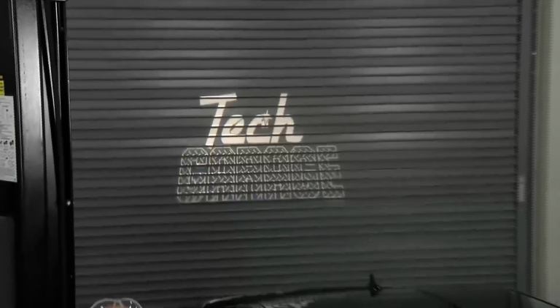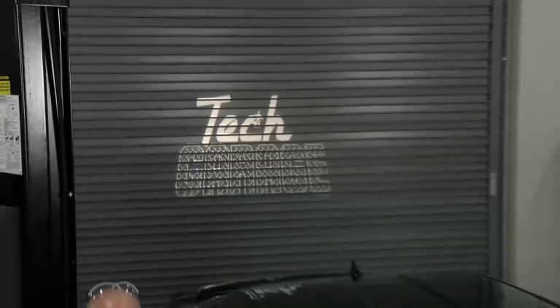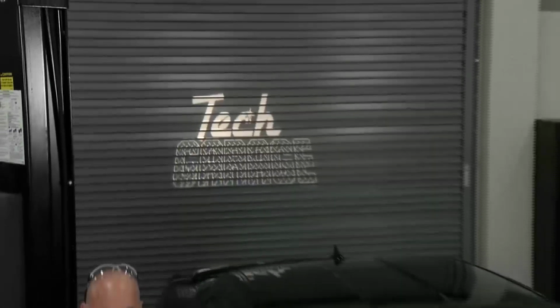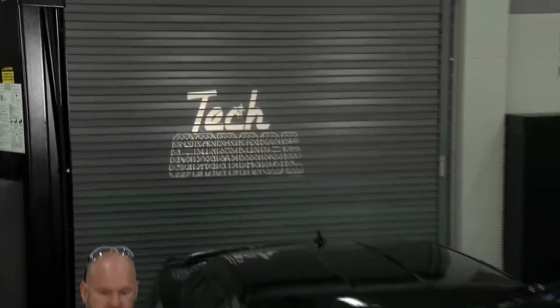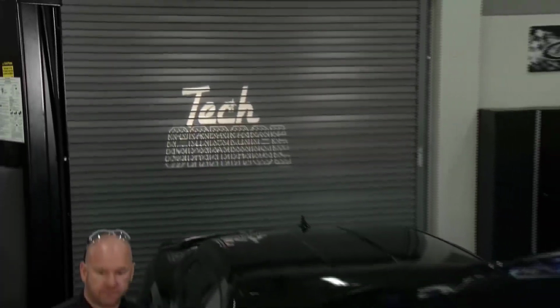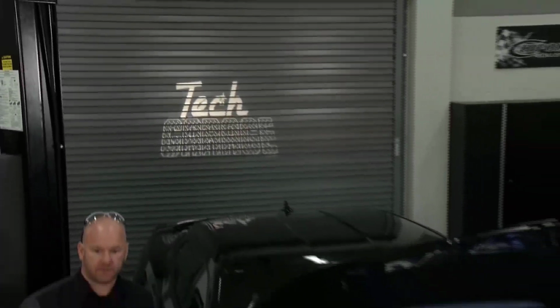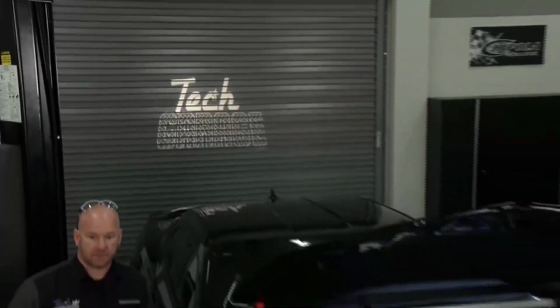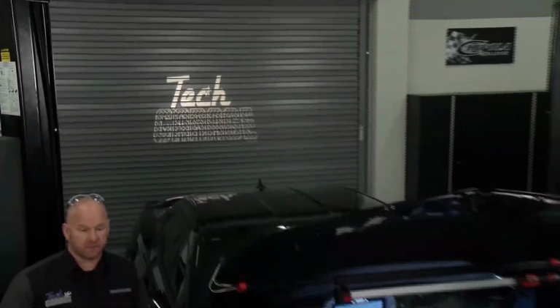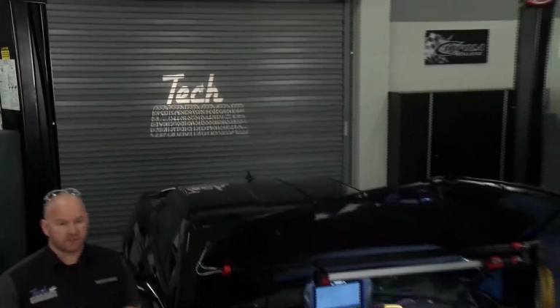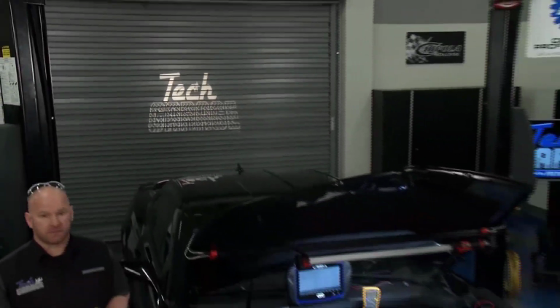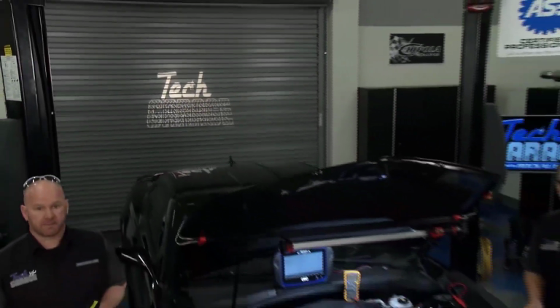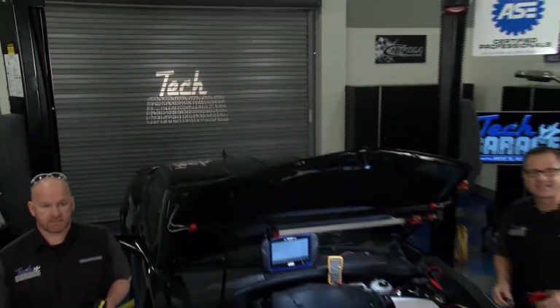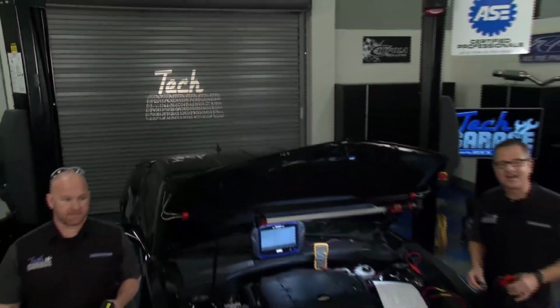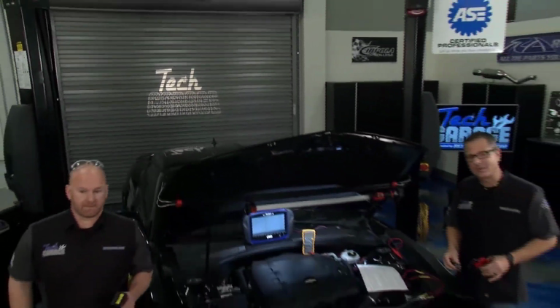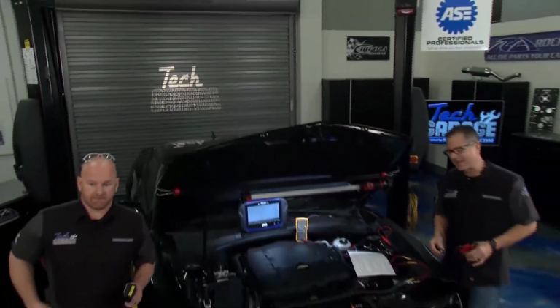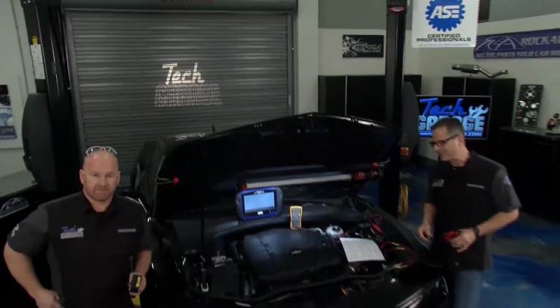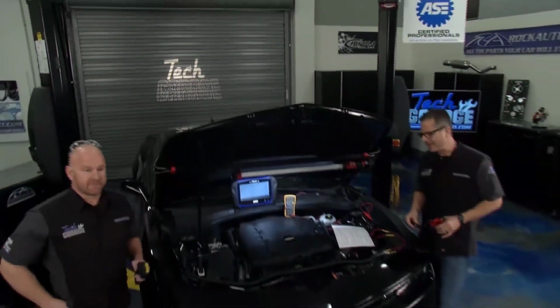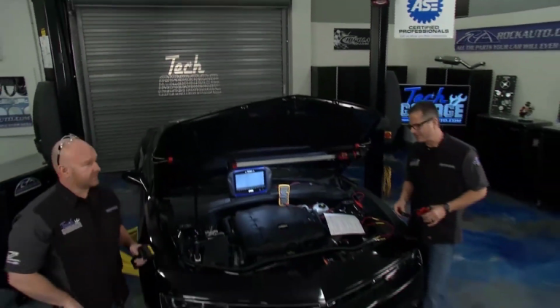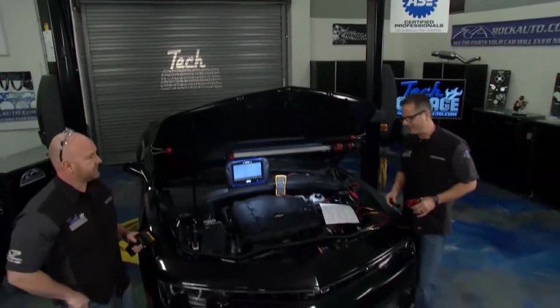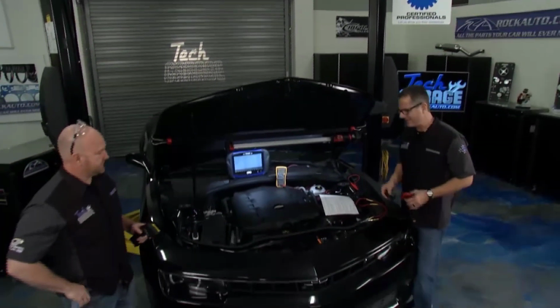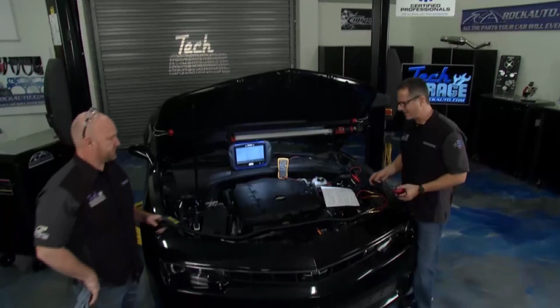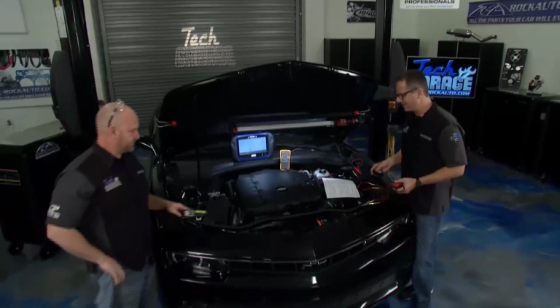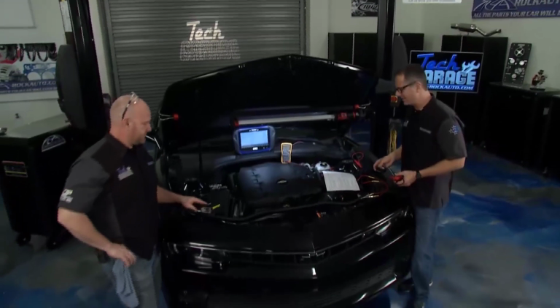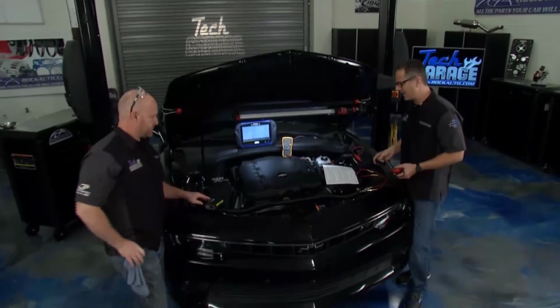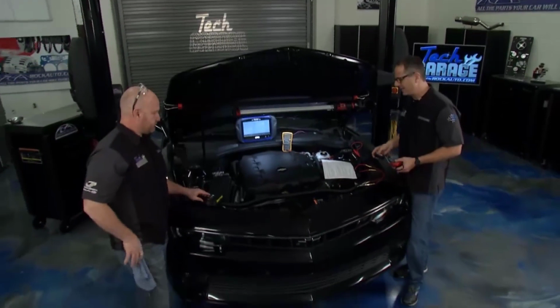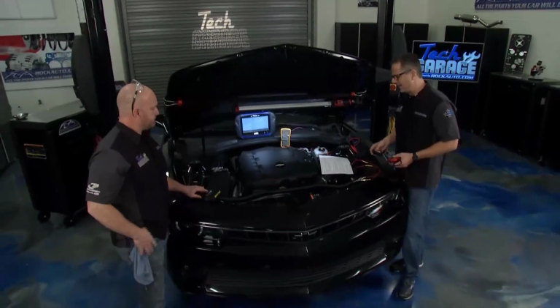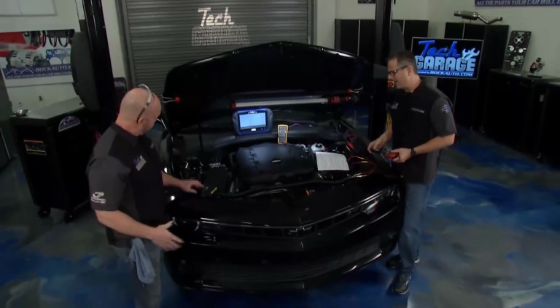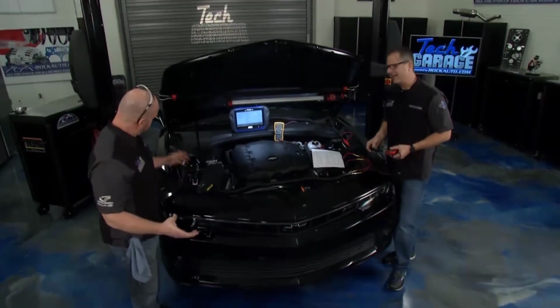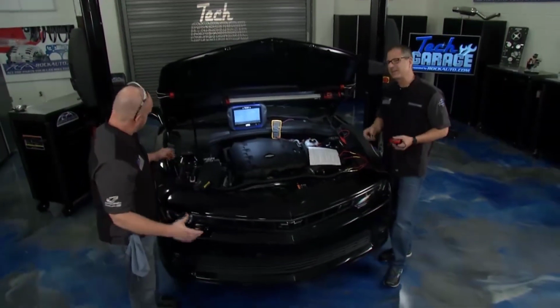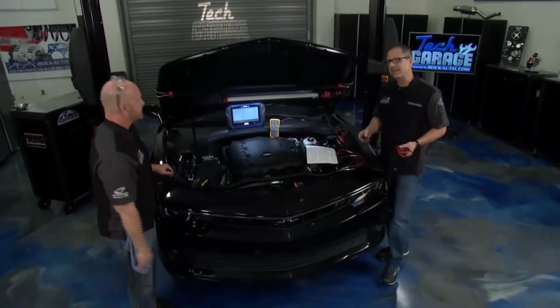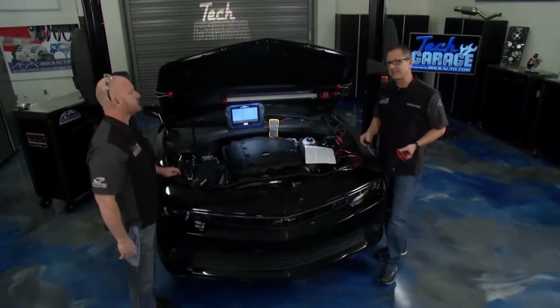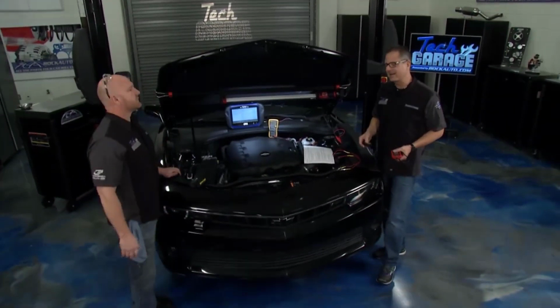Welcome to Tech Garage presented by rockauto.com. We got our 2015 Camaro in the shop, and we have a check engine light.